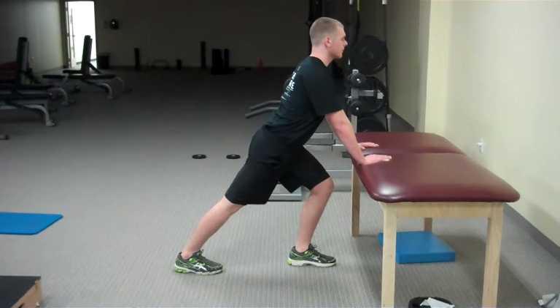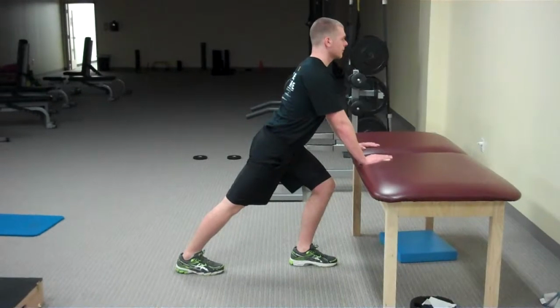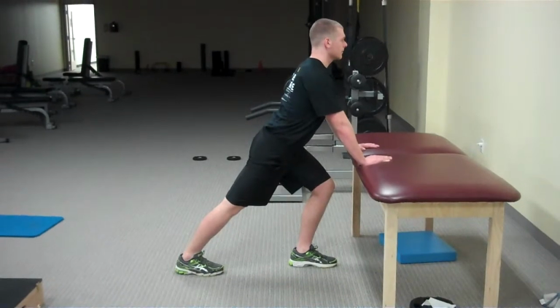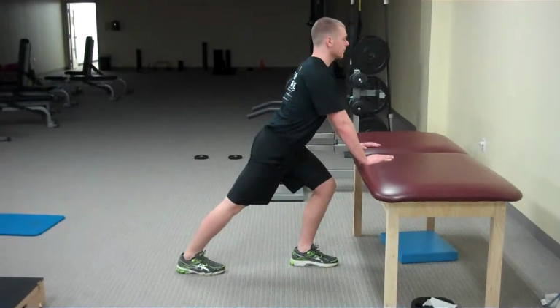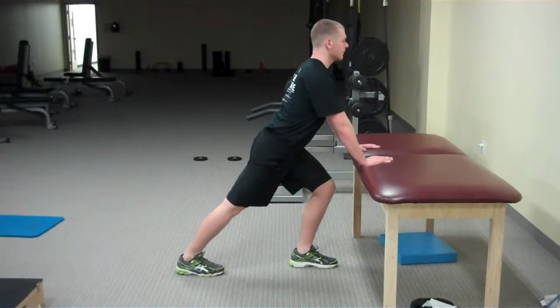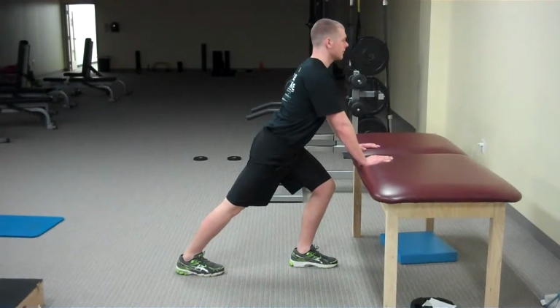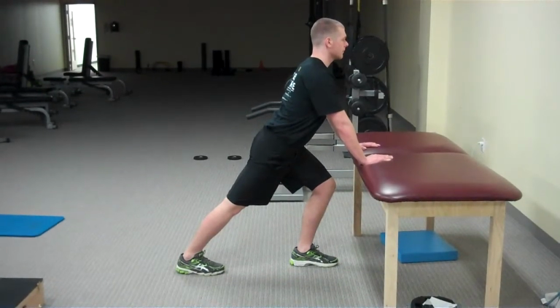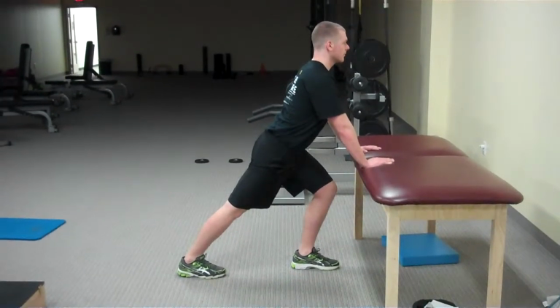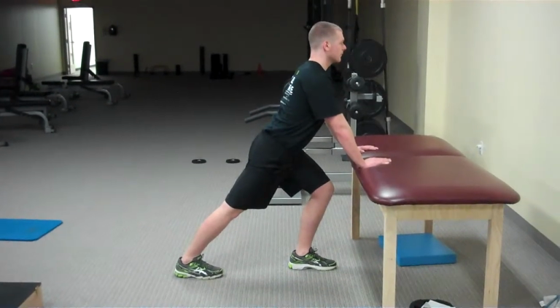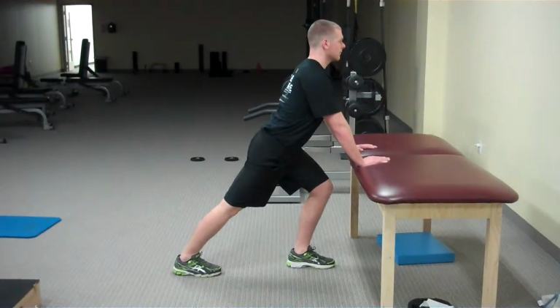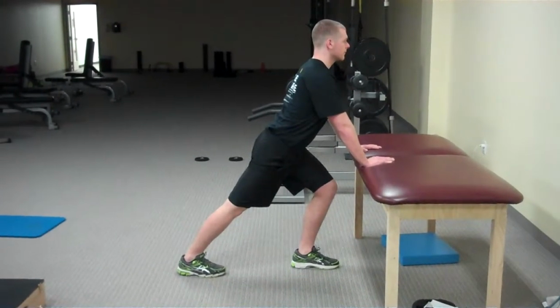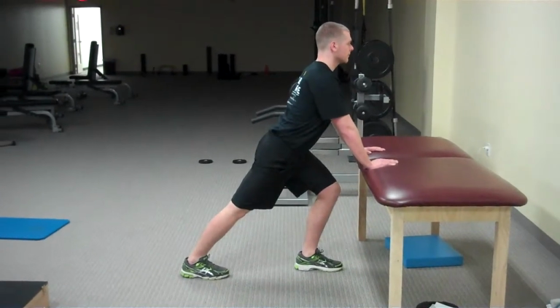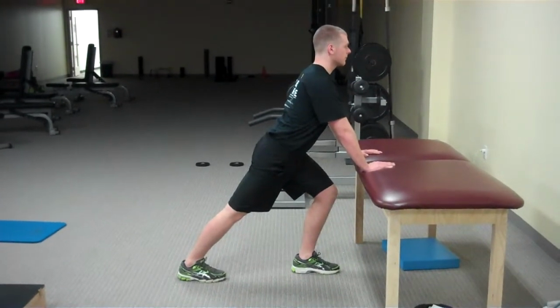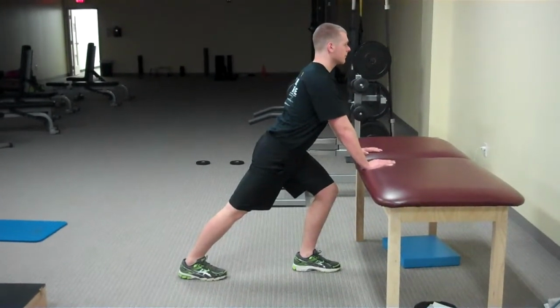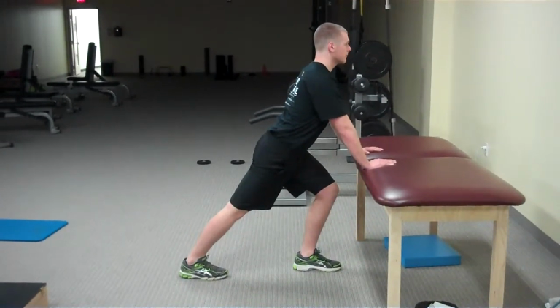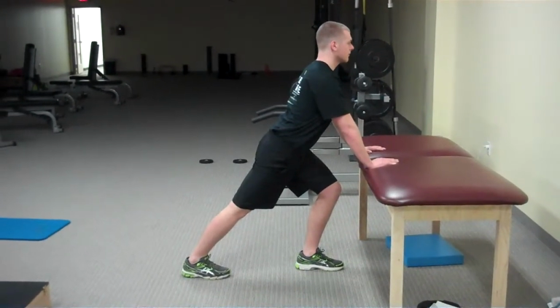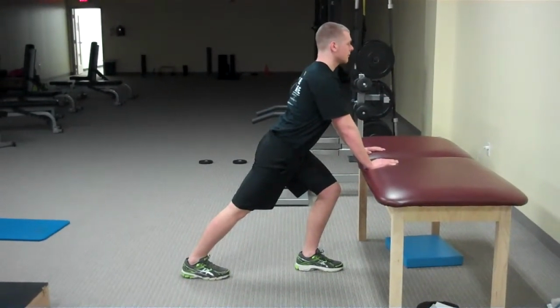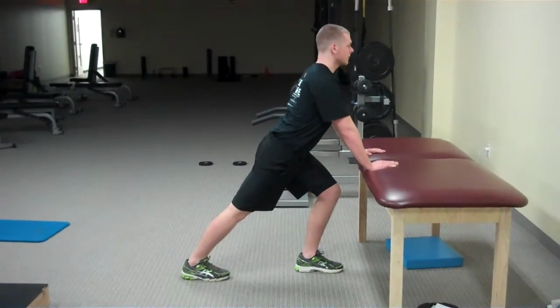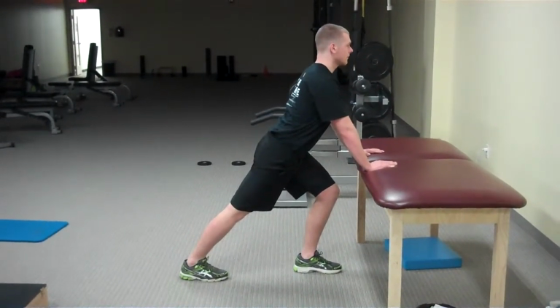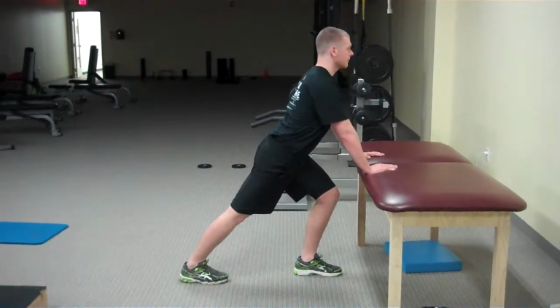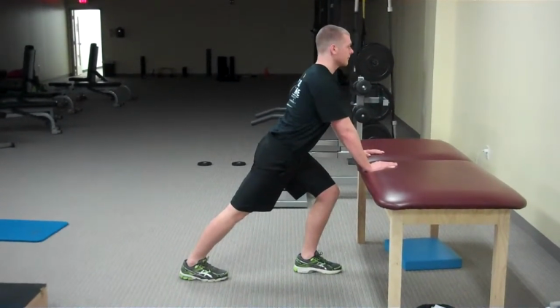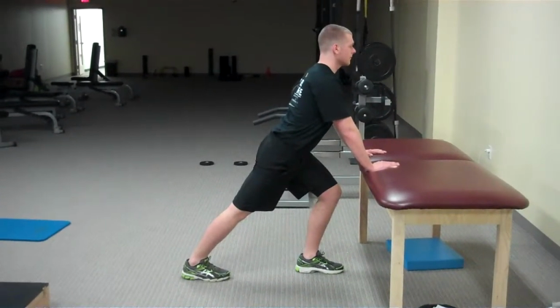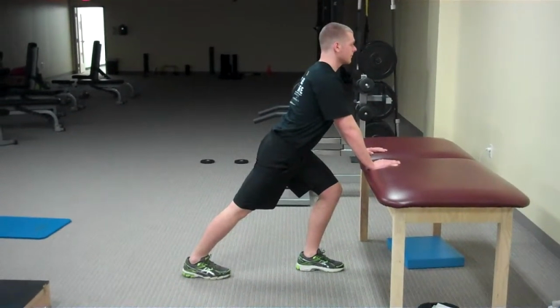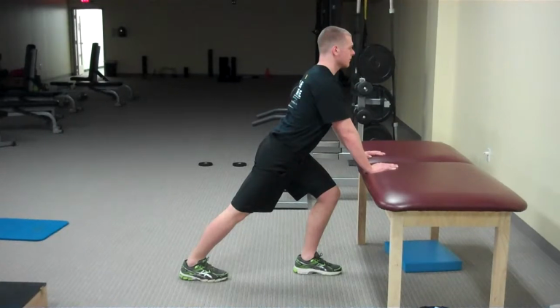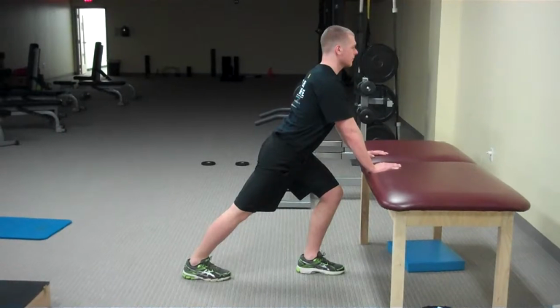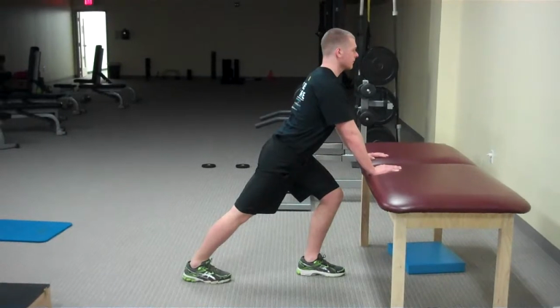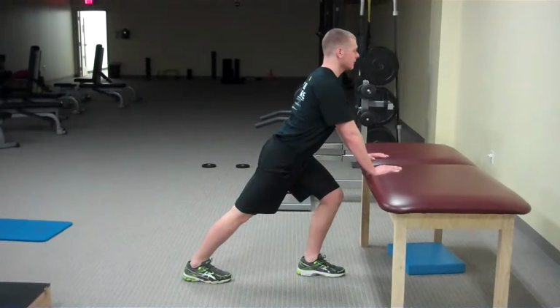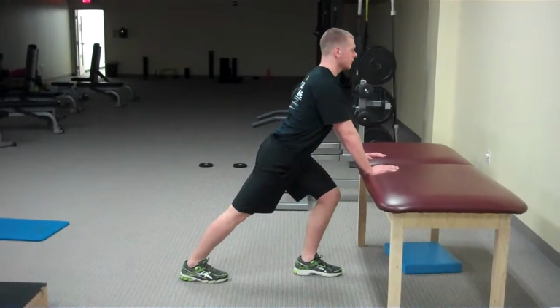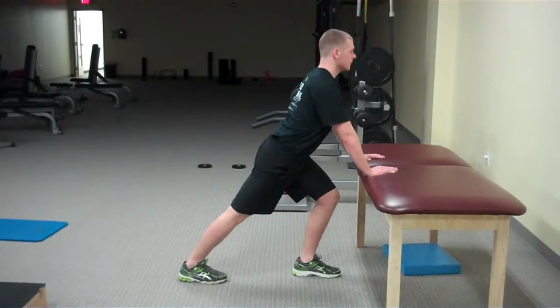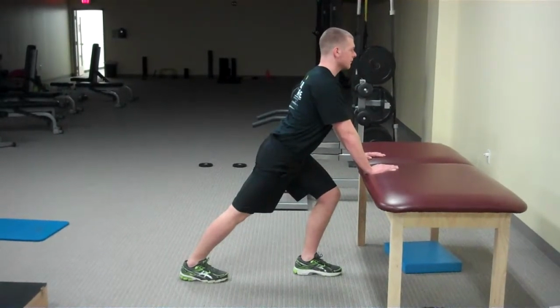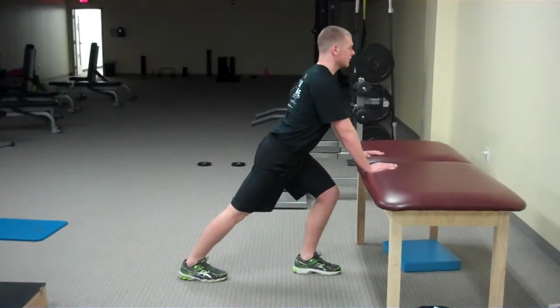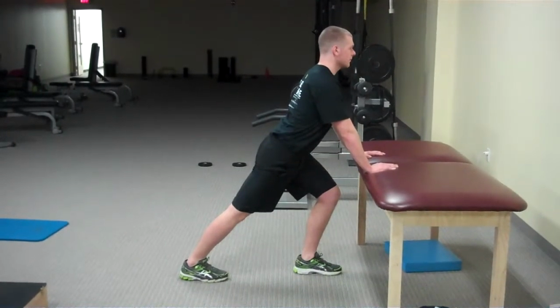As you lean forward you should feel a pull in the back of the leg that is positioned in back. Hold this for 30 seconds.